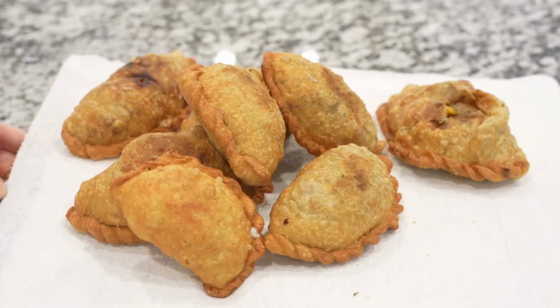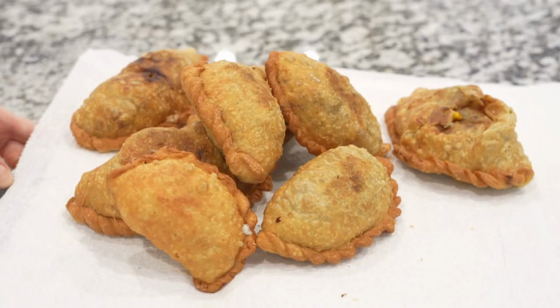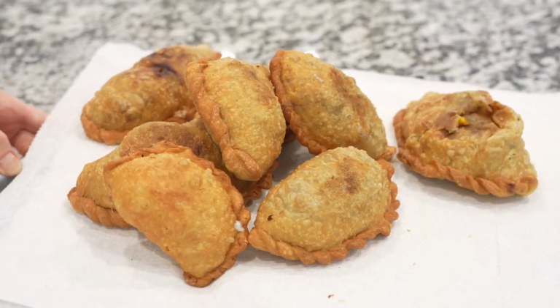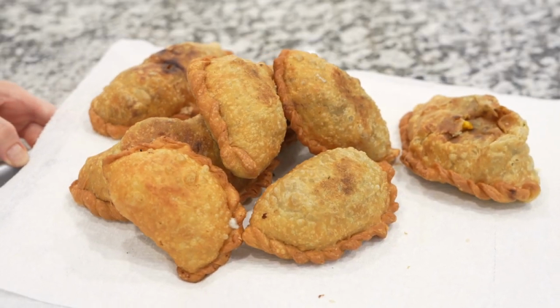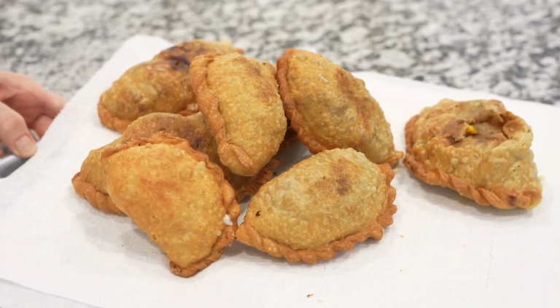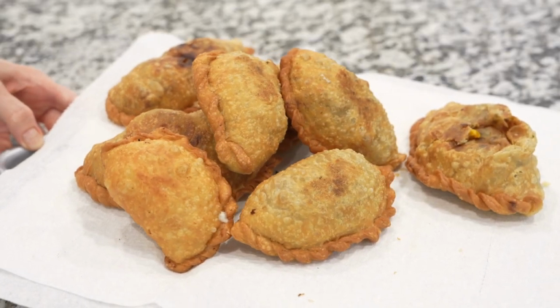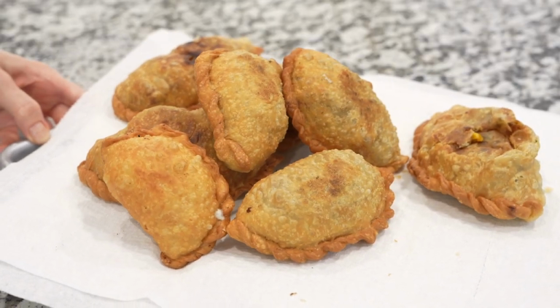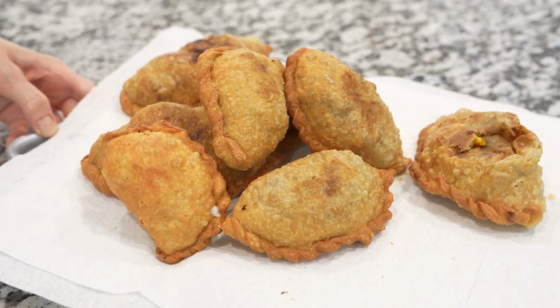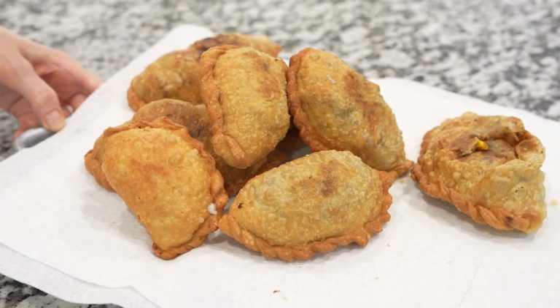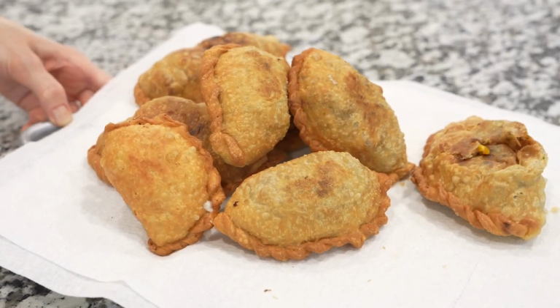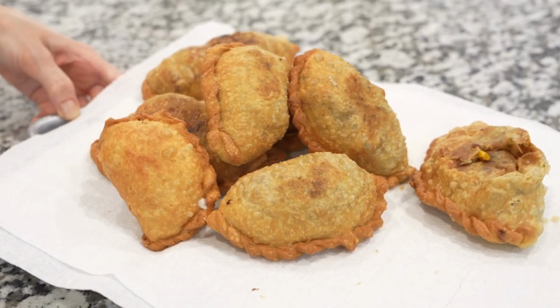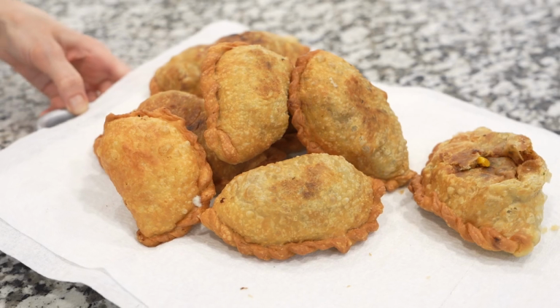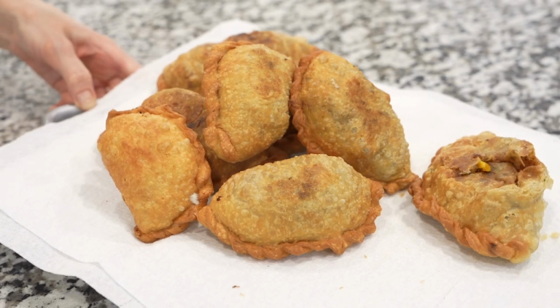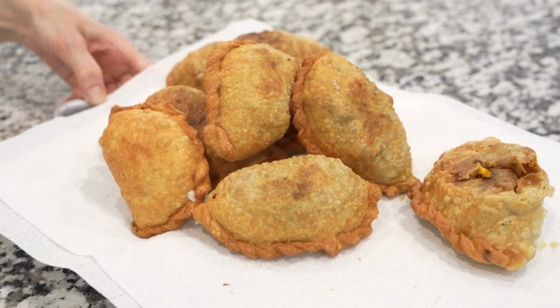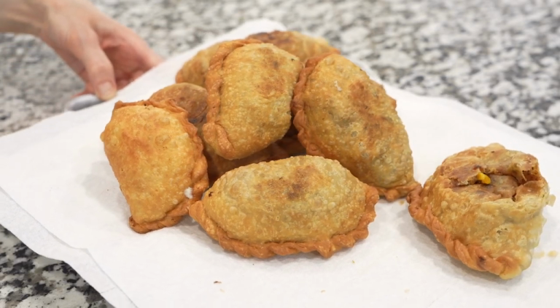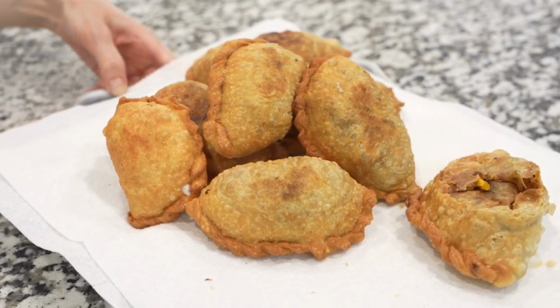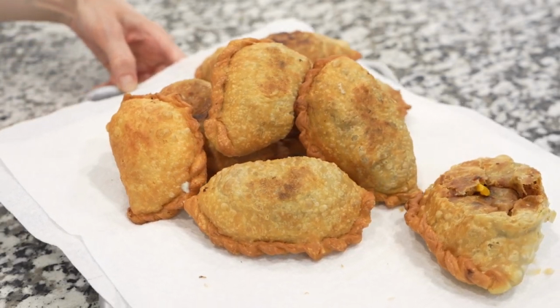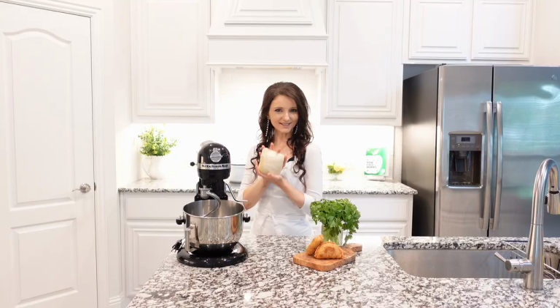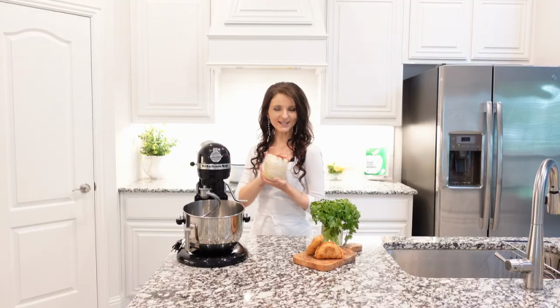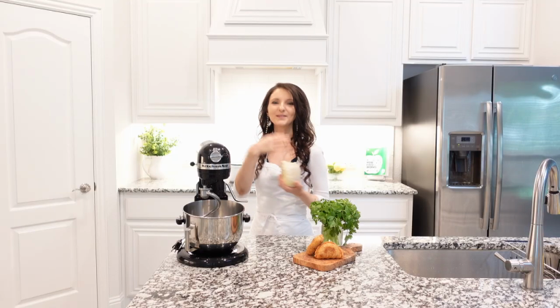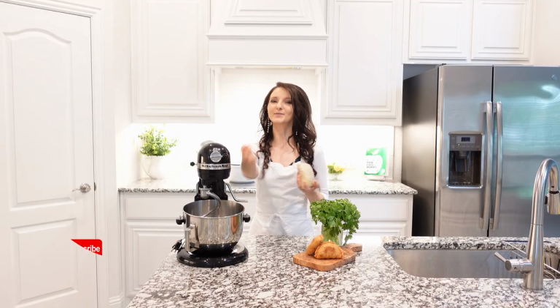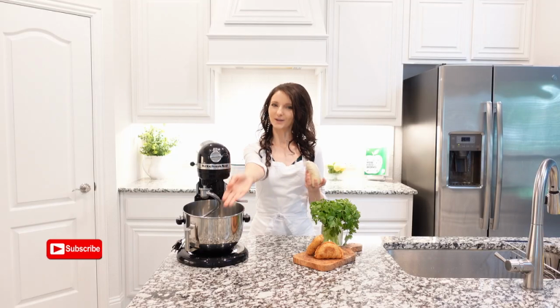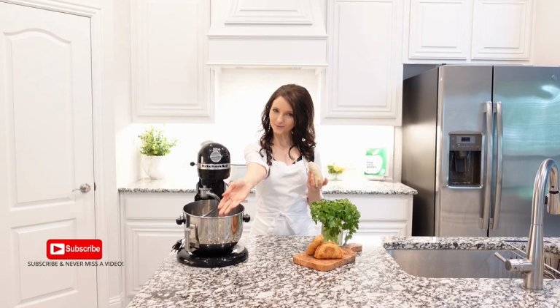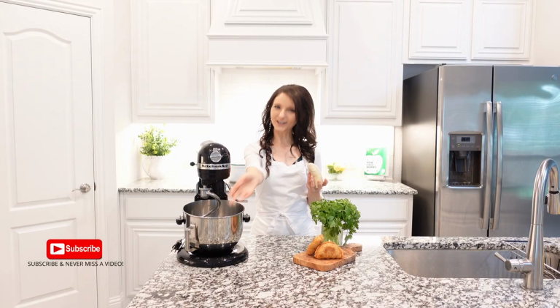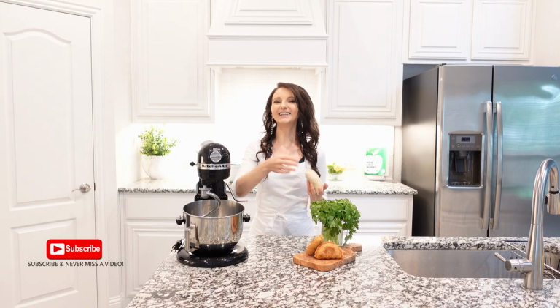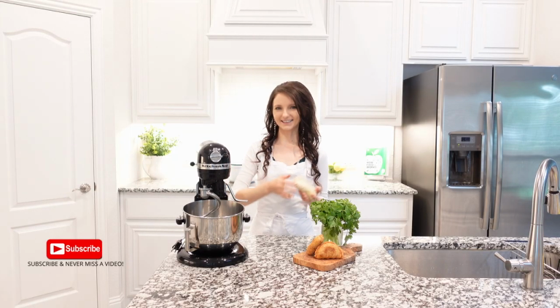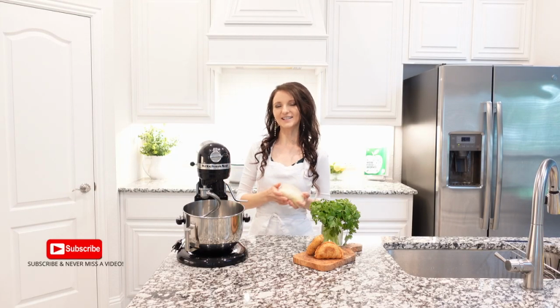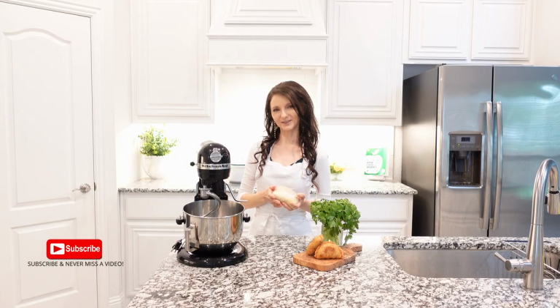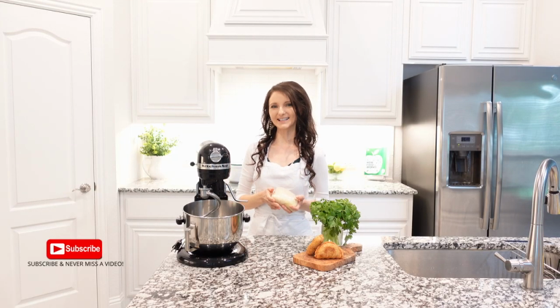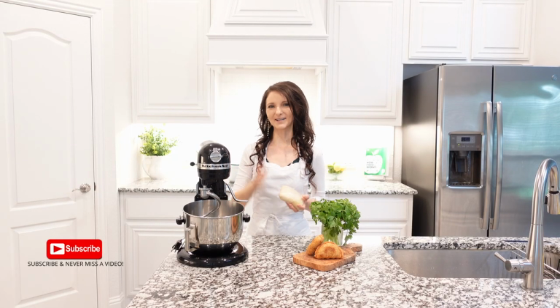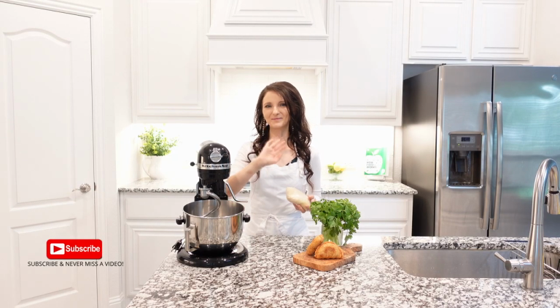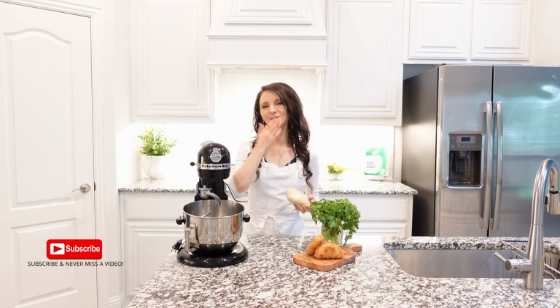I hope you and your family will love this empanada recipe. Don't forget to subscribe for more, and I will see you next time. Bye!